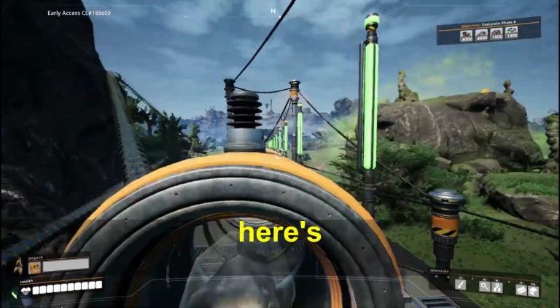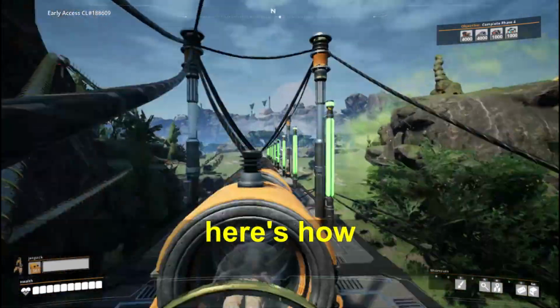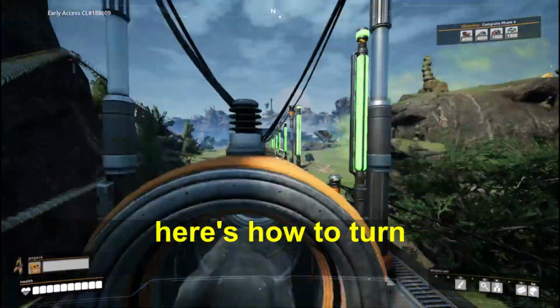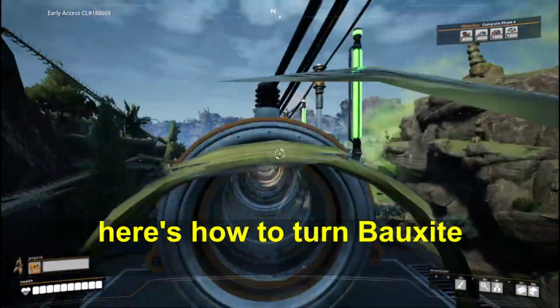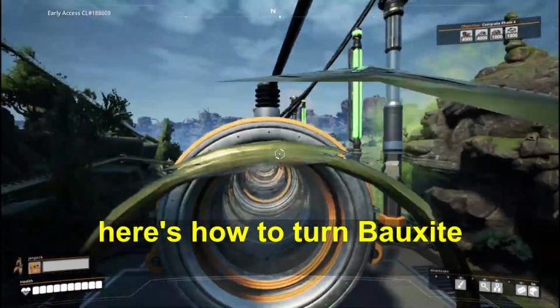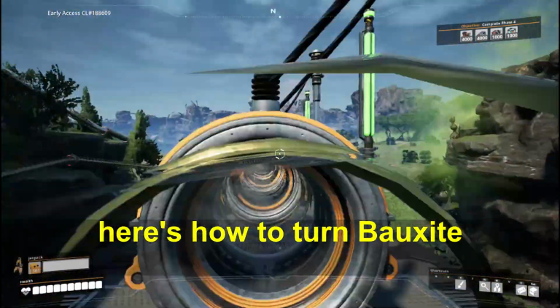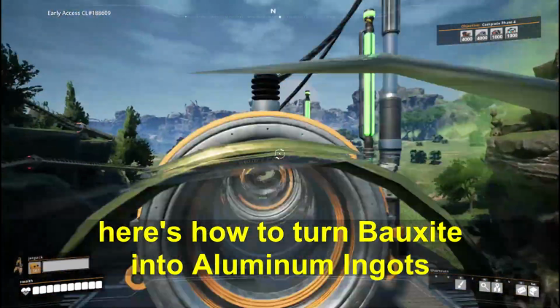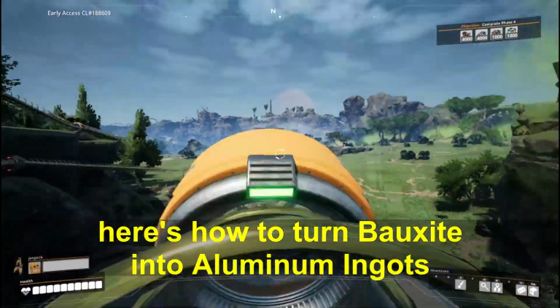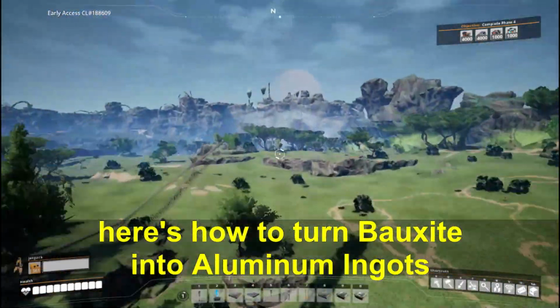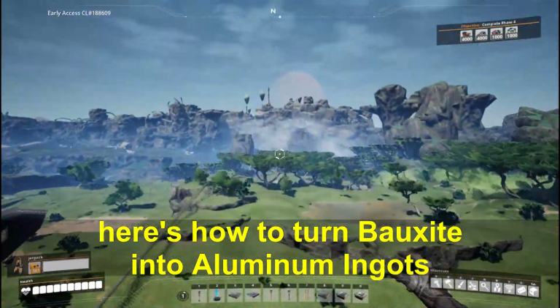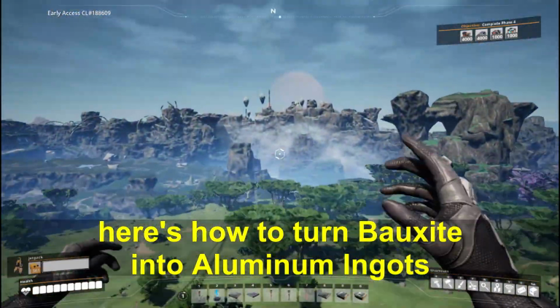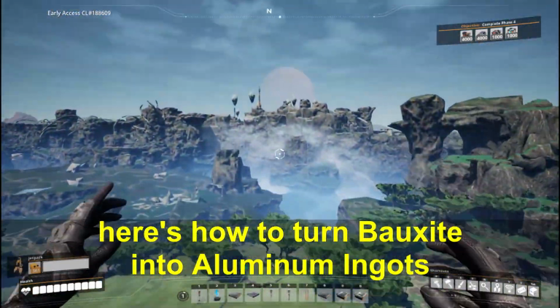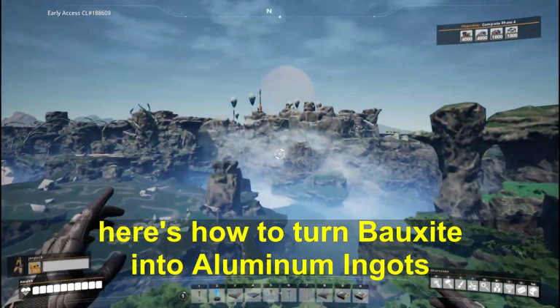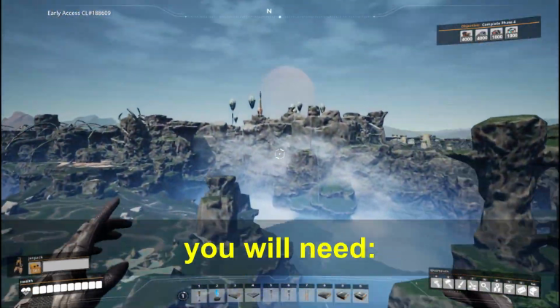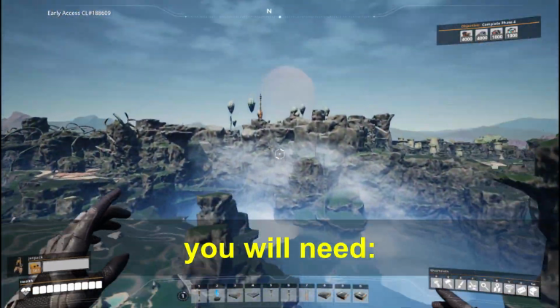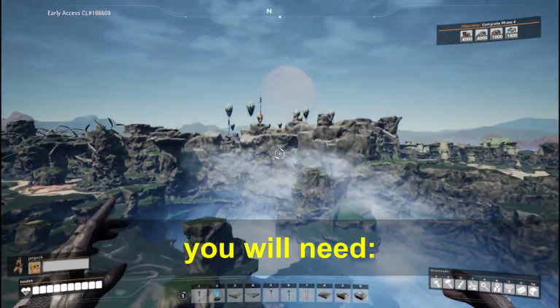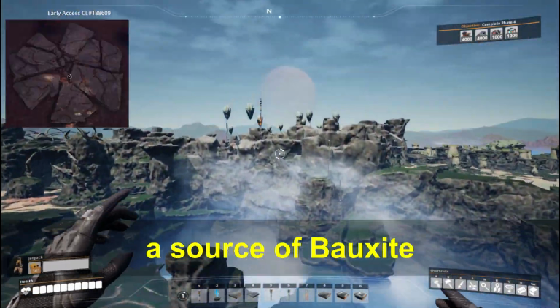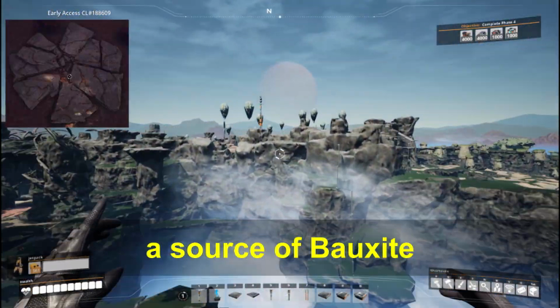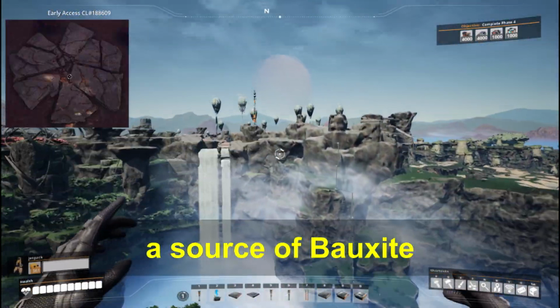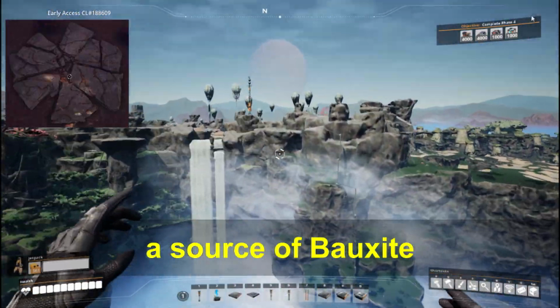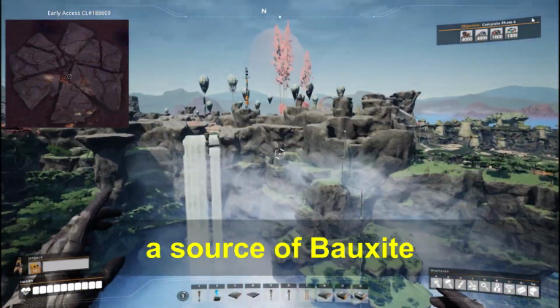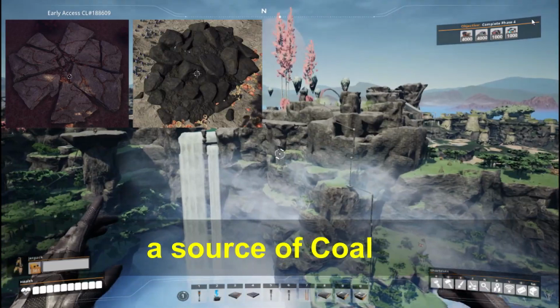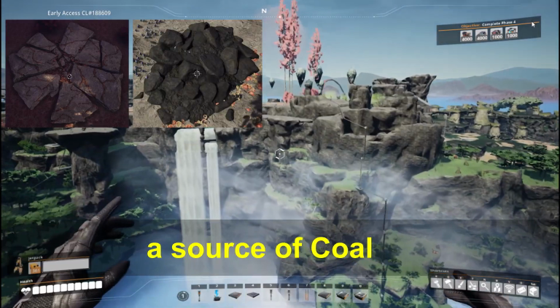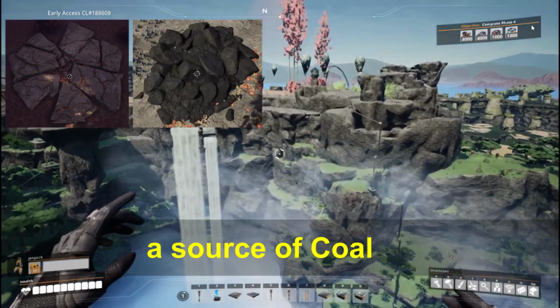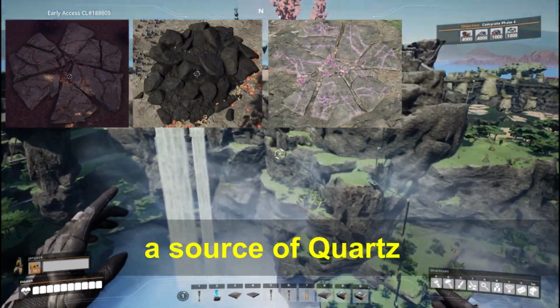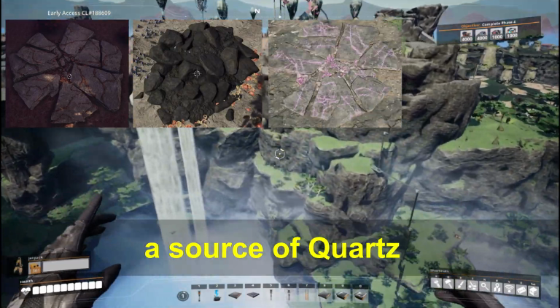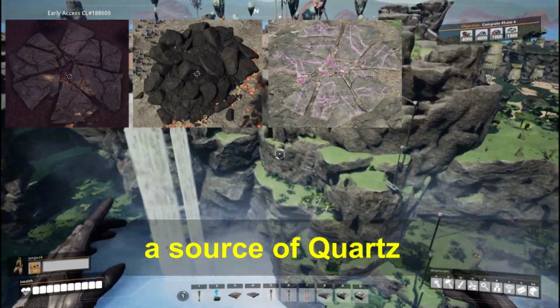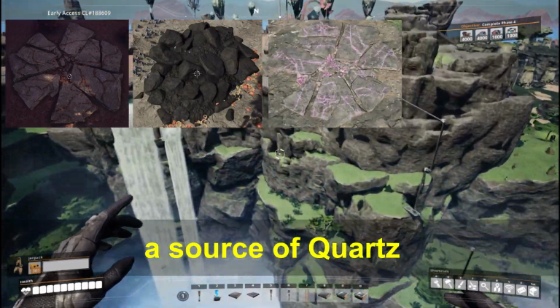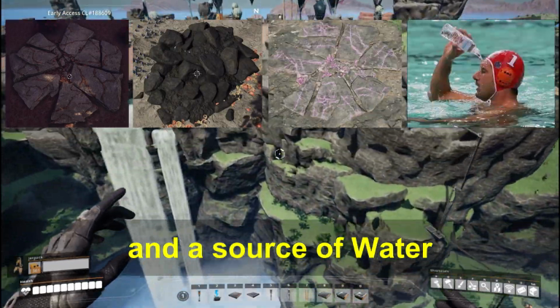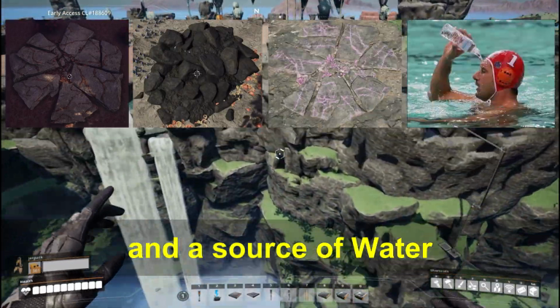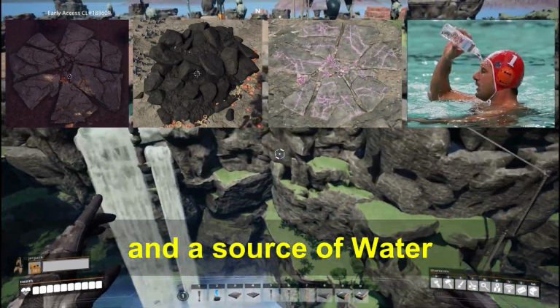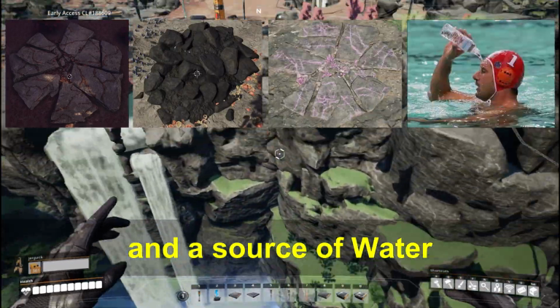Here's how to turn bauxite into aluminum ingots. You will need a source of bauxite, a source of coal, a source of quartz, and a source of water.